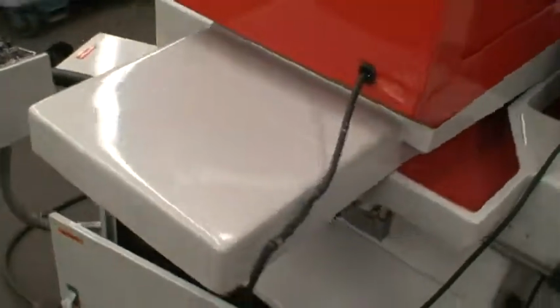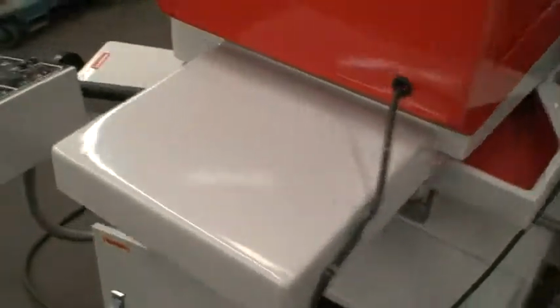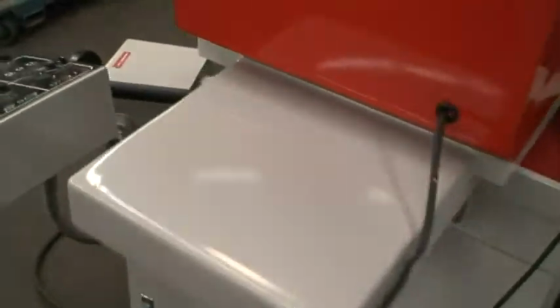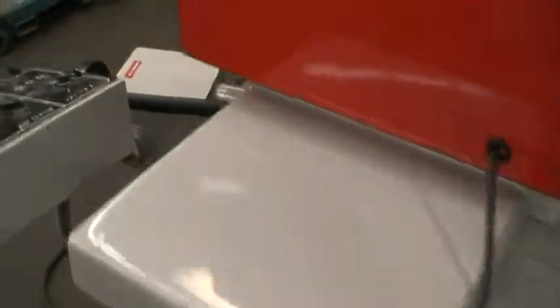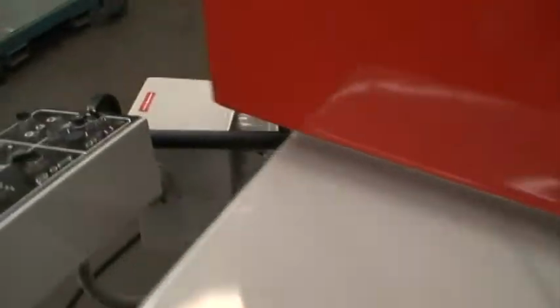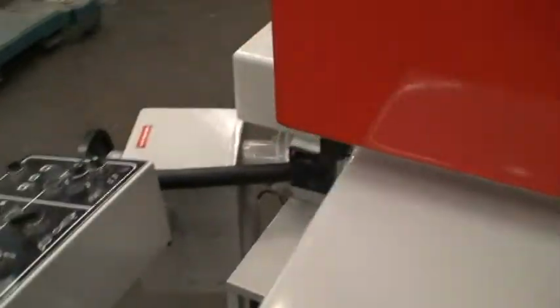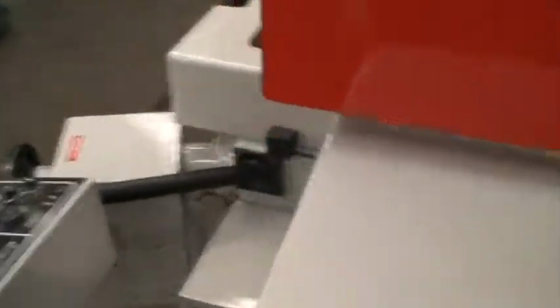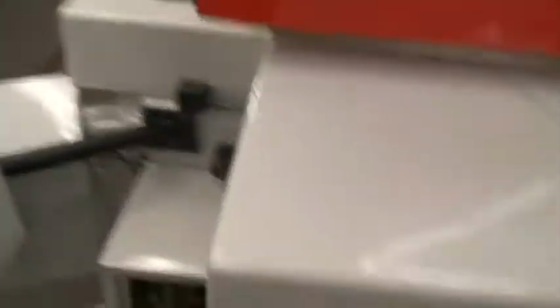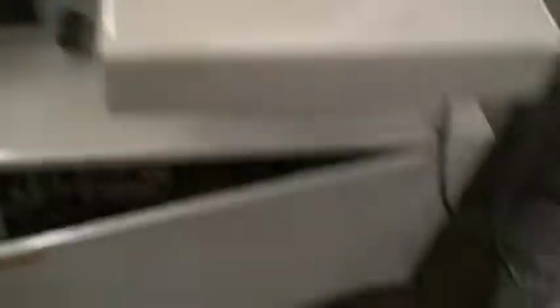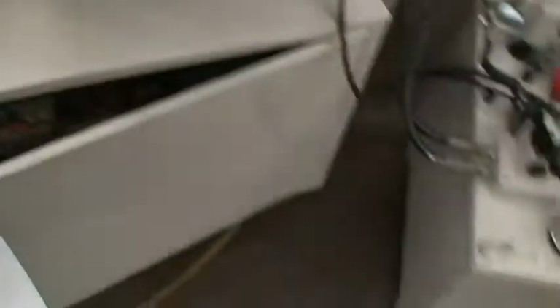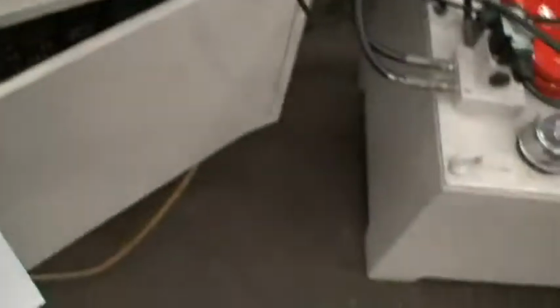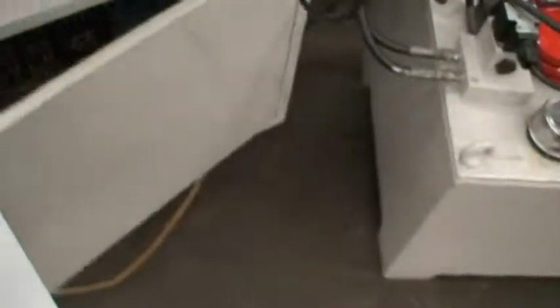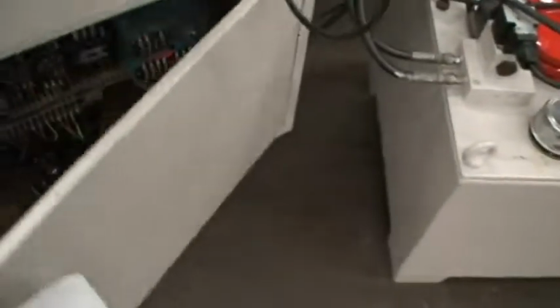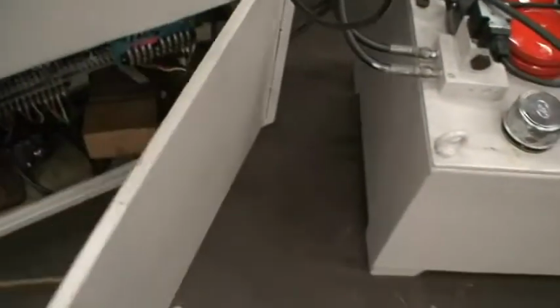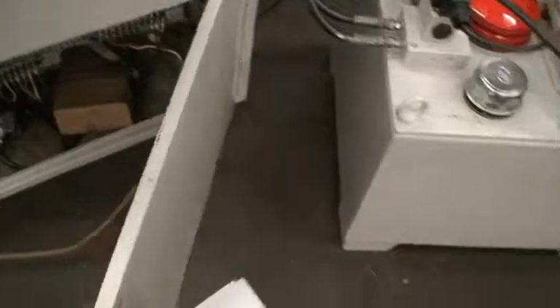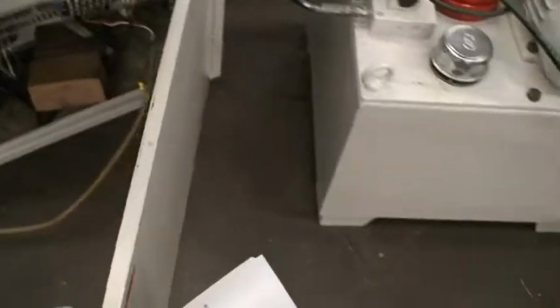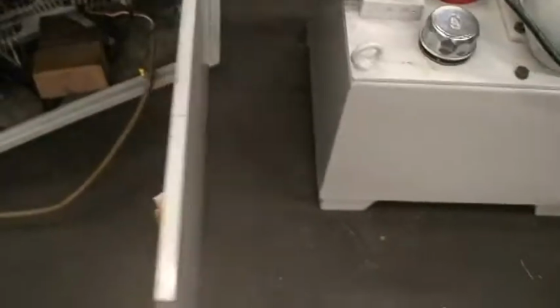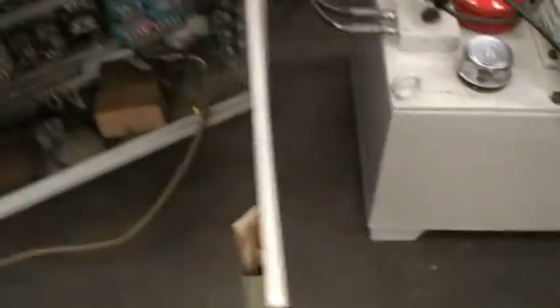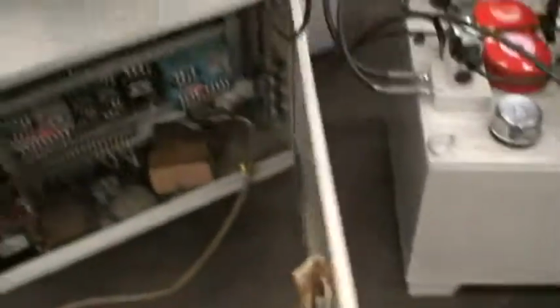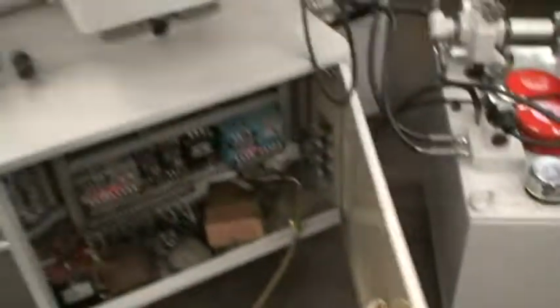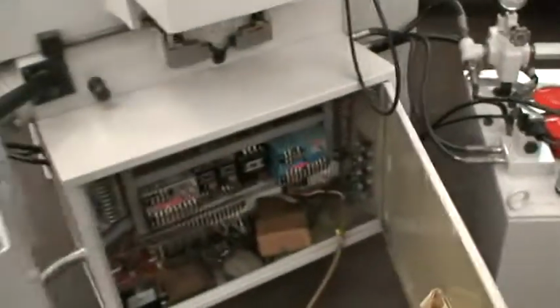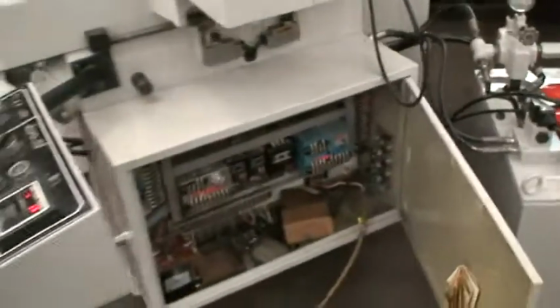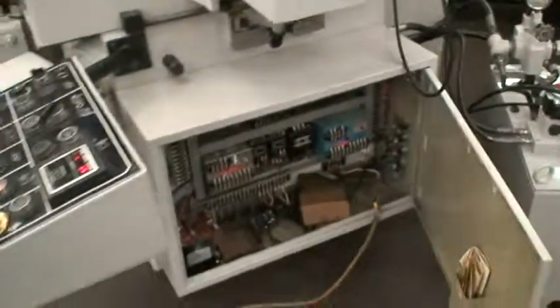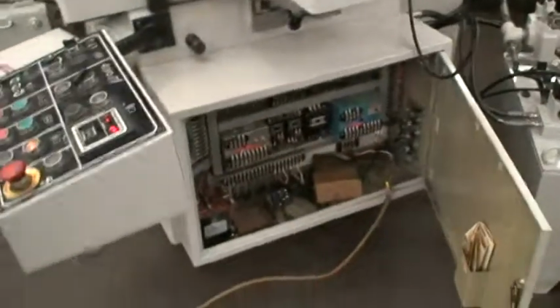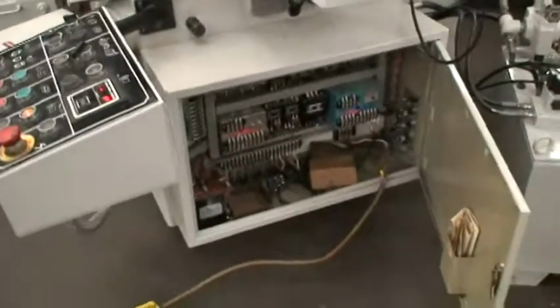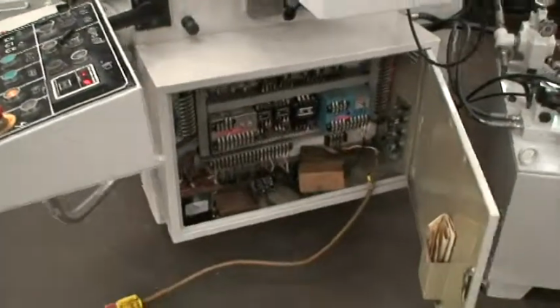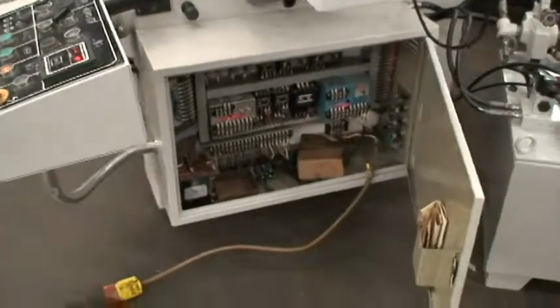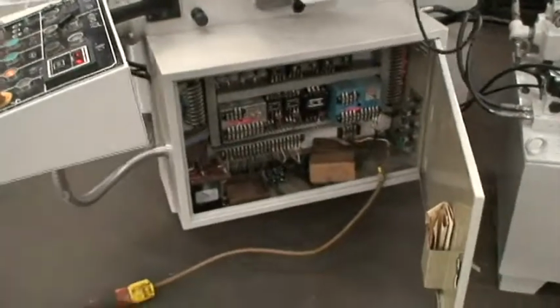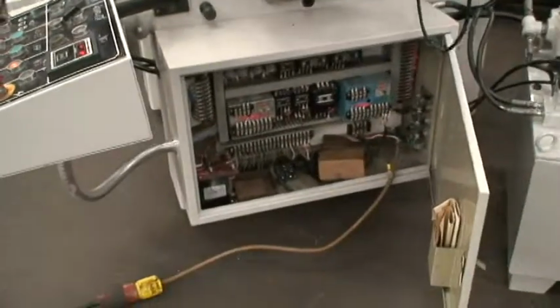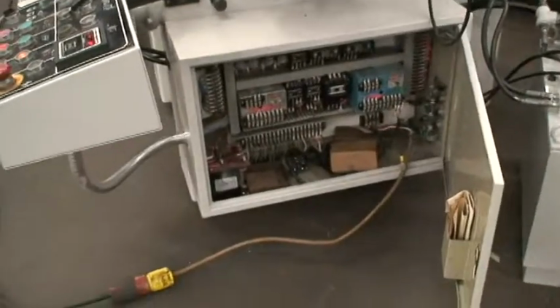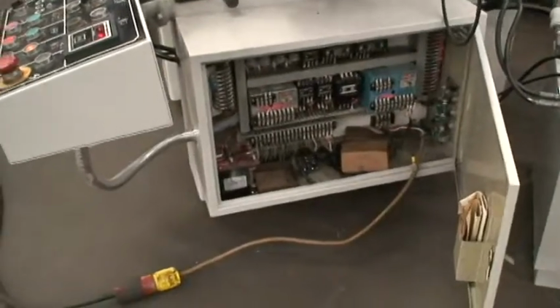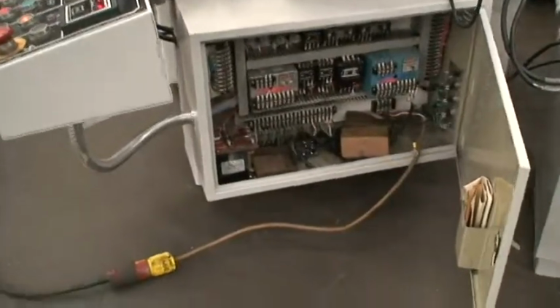The electrical panel is inside here. And we do have an operator's manual.